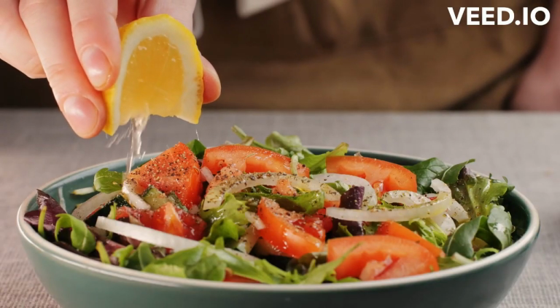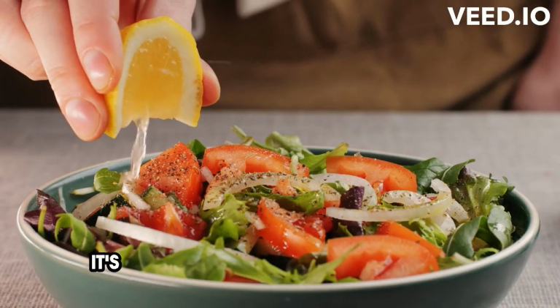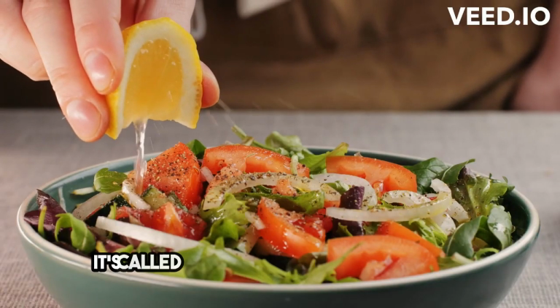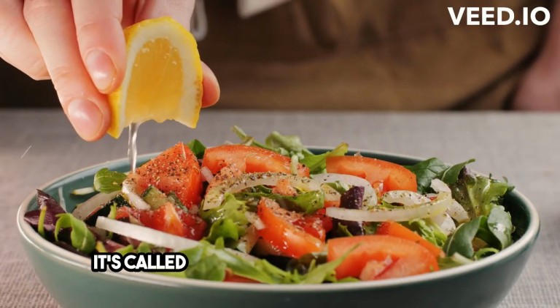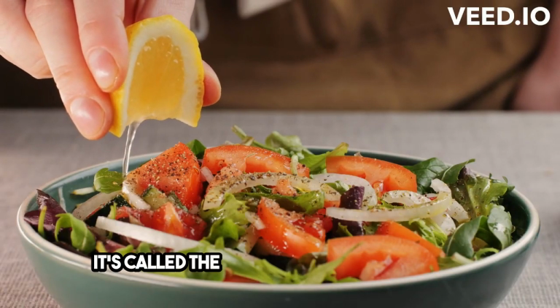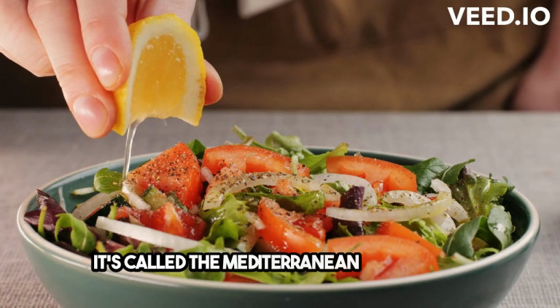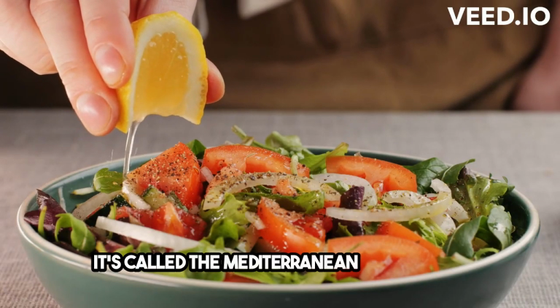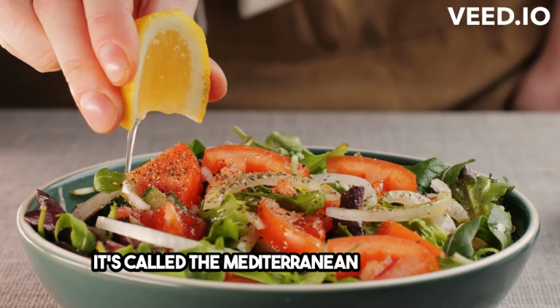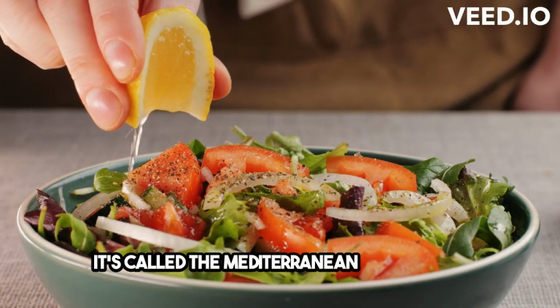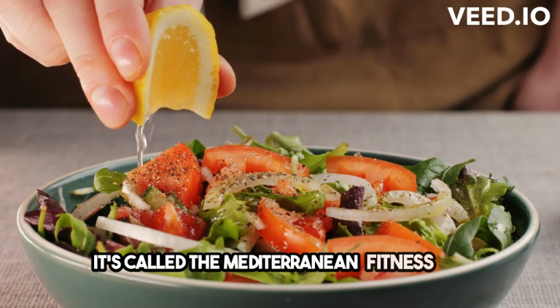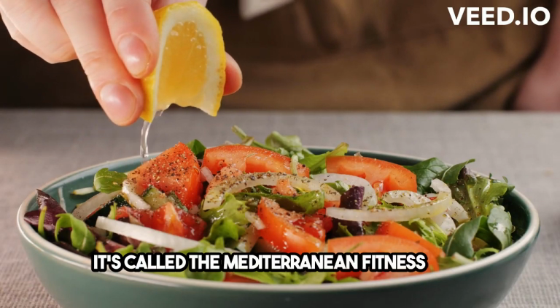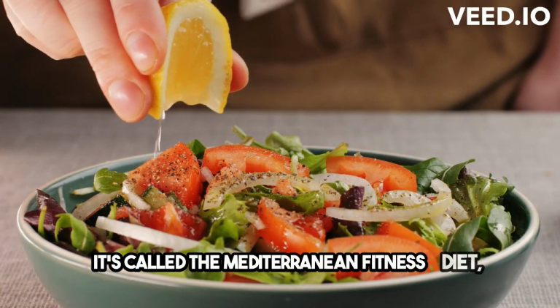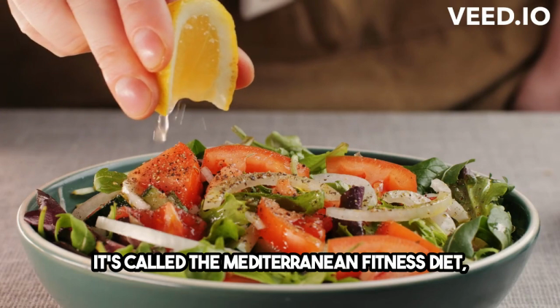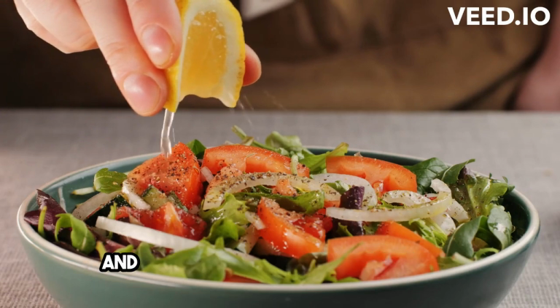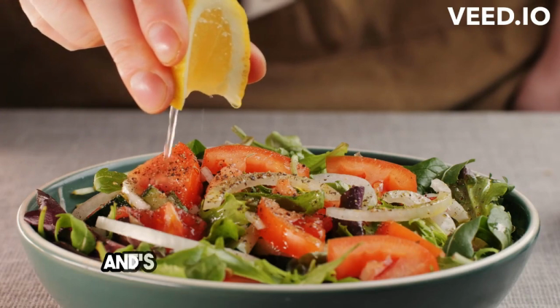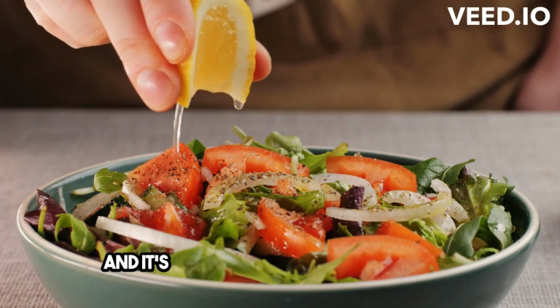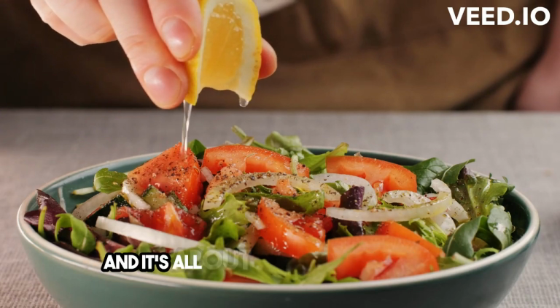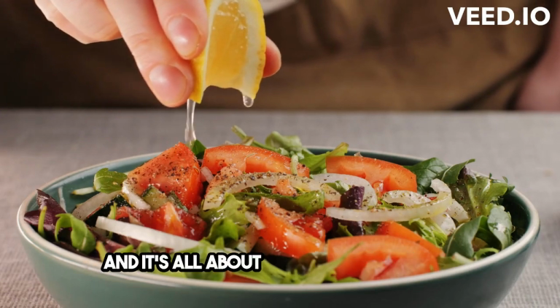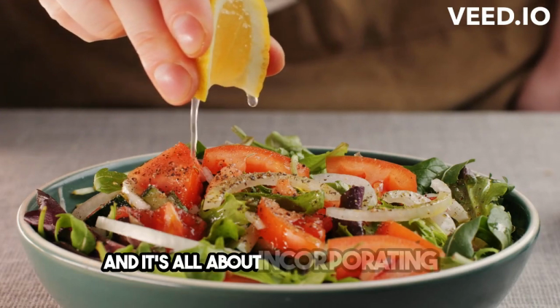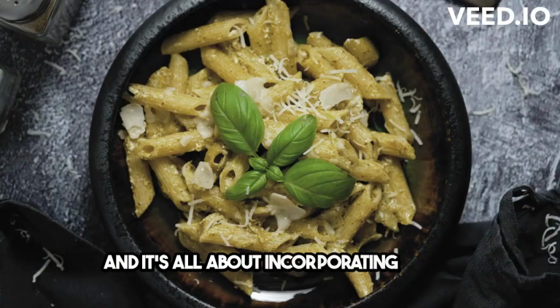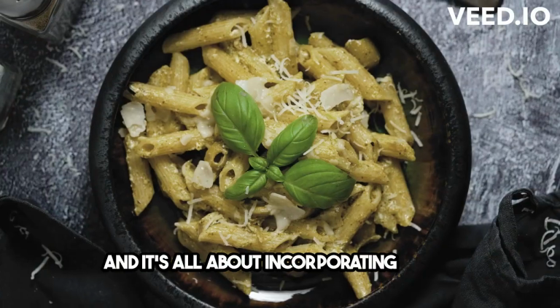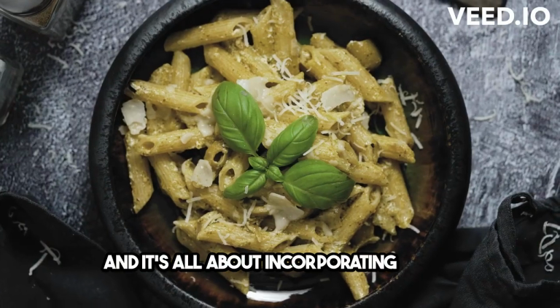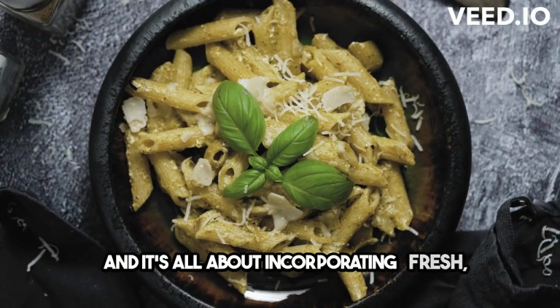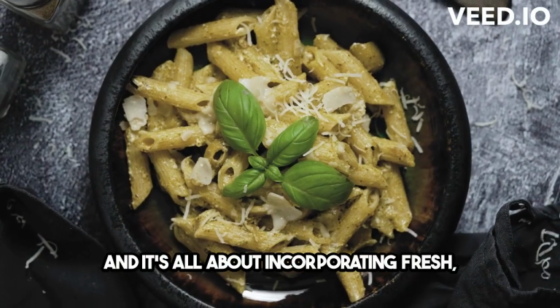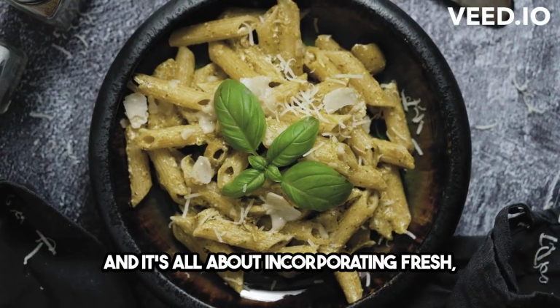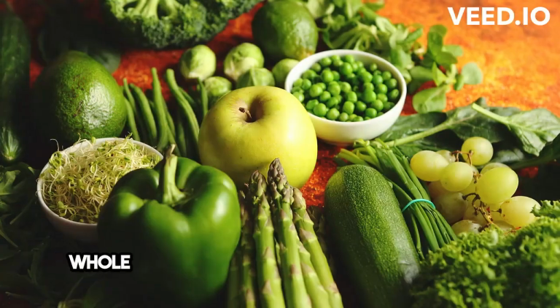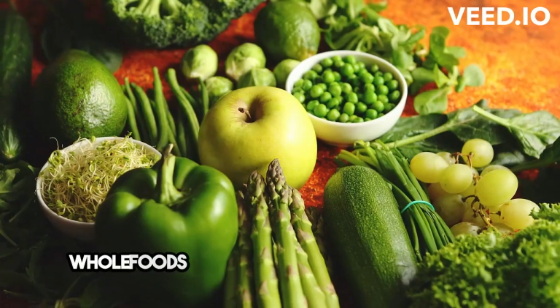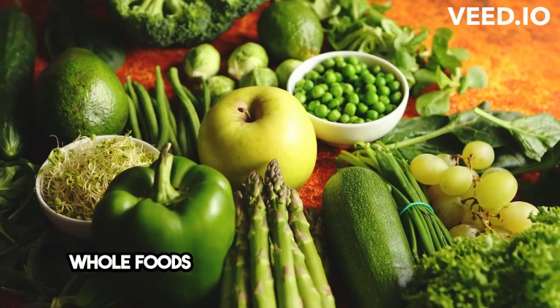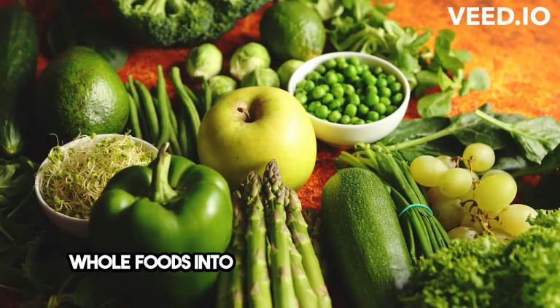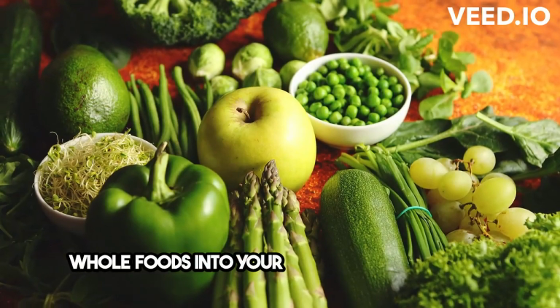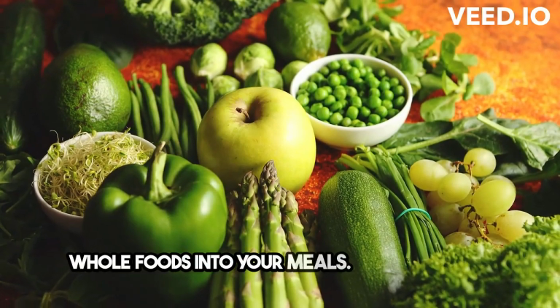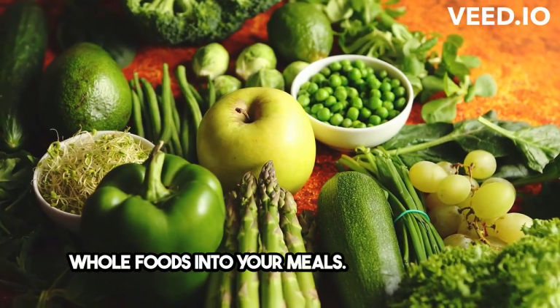It's called the Mediterranean Fitness Diet, and it's all about incorporating fresh, whole foods into your meals.